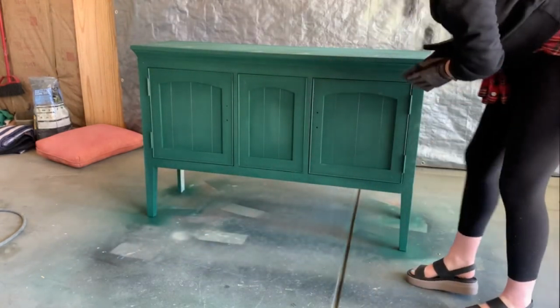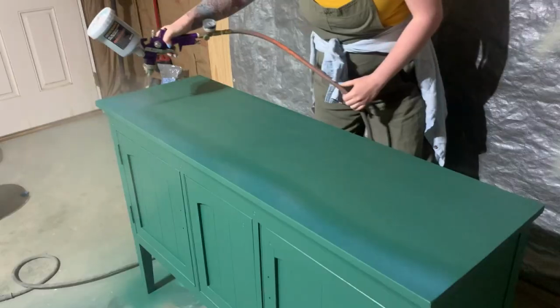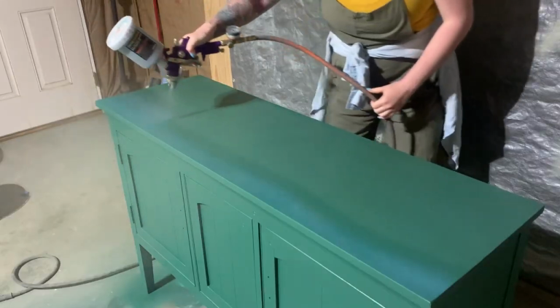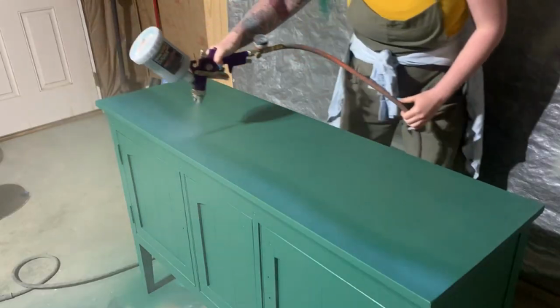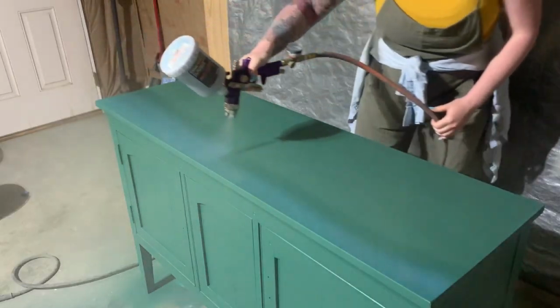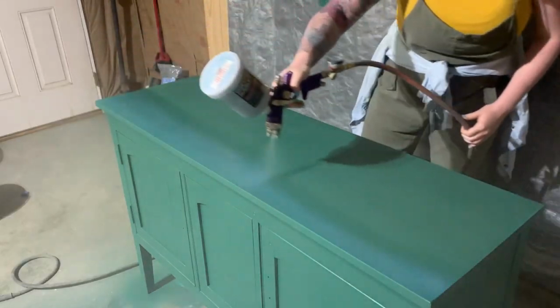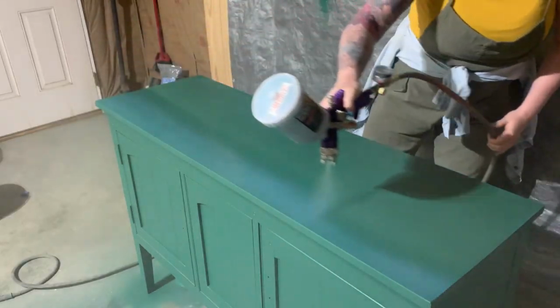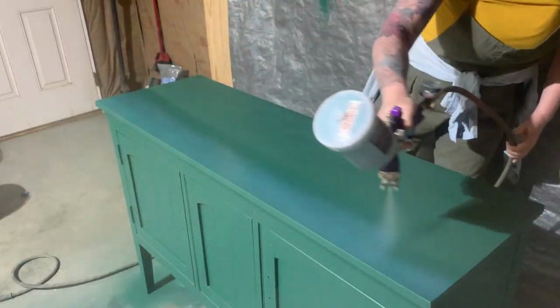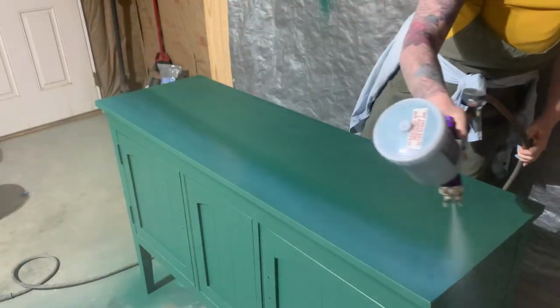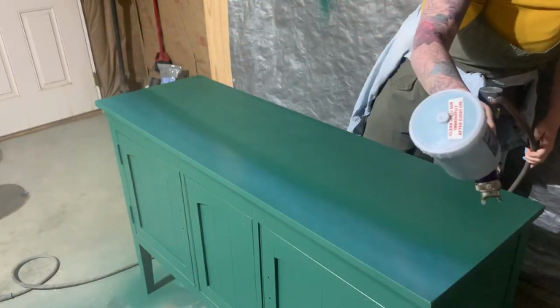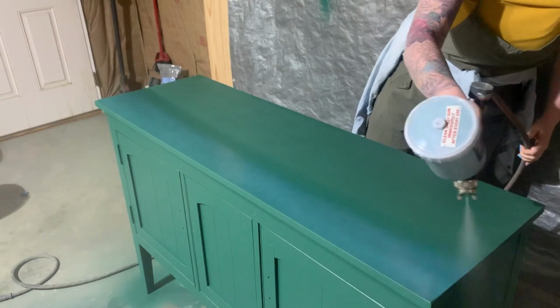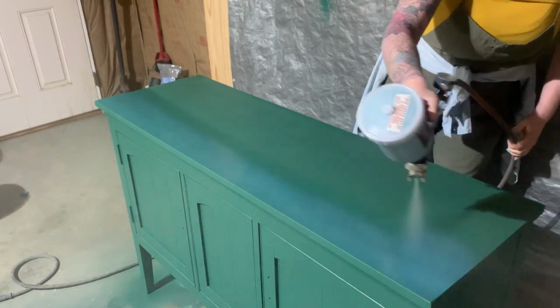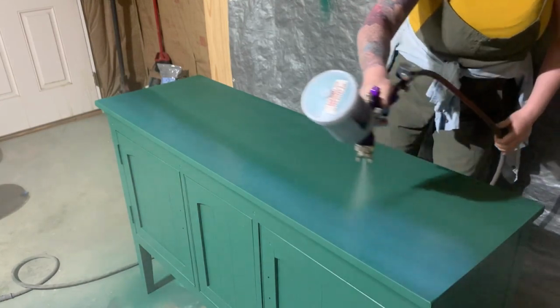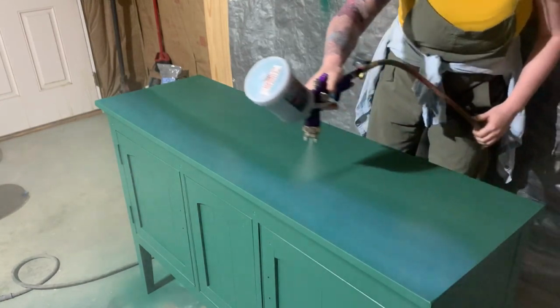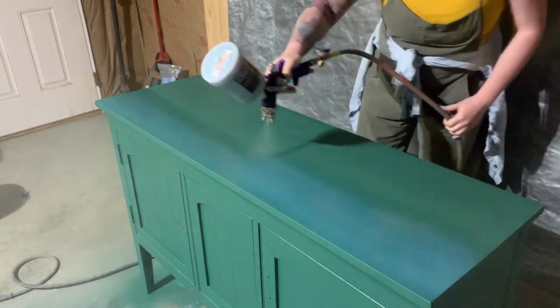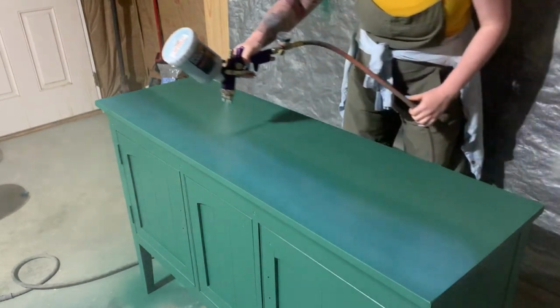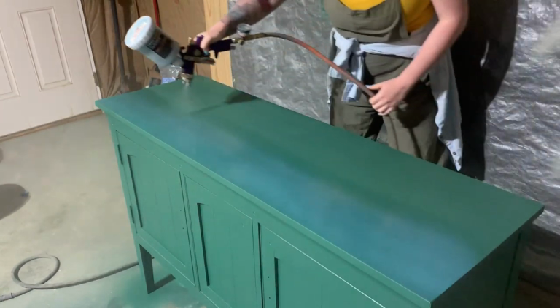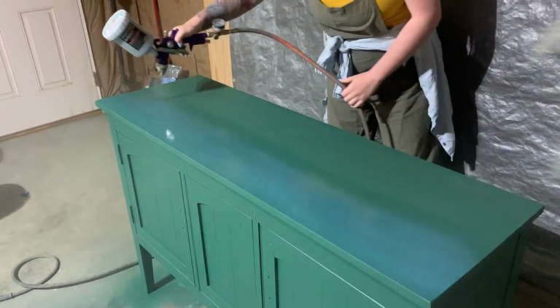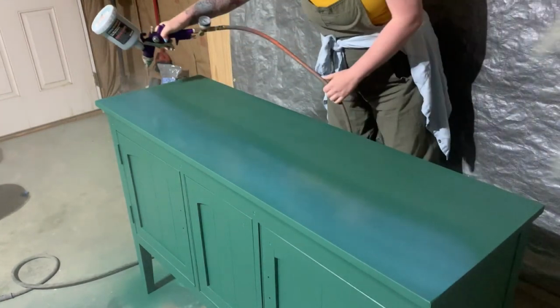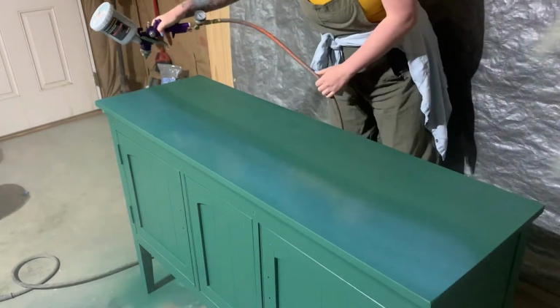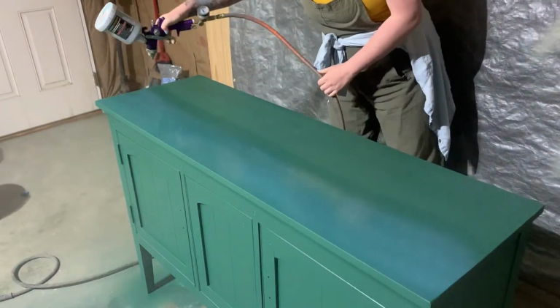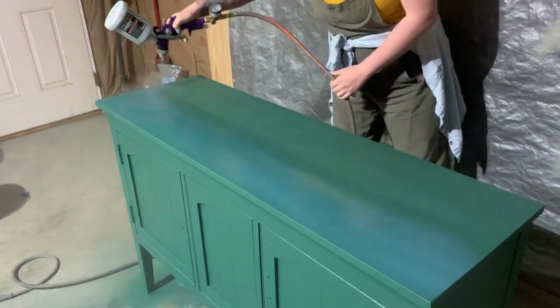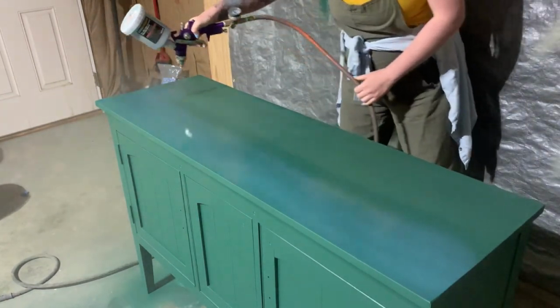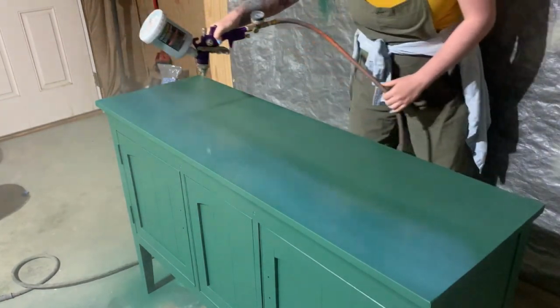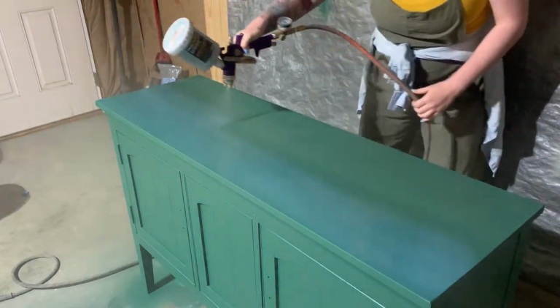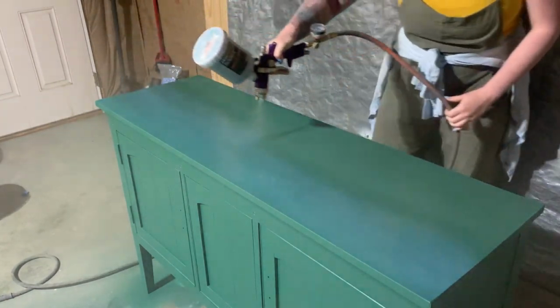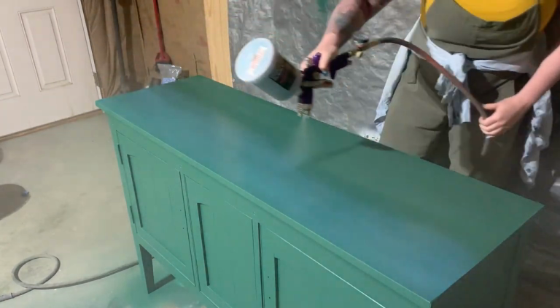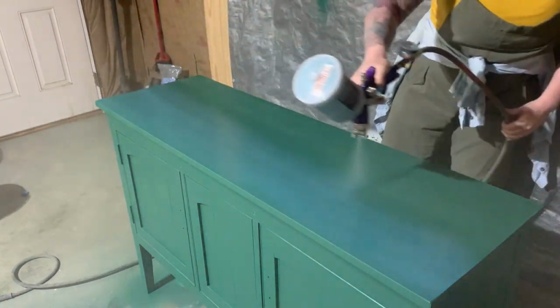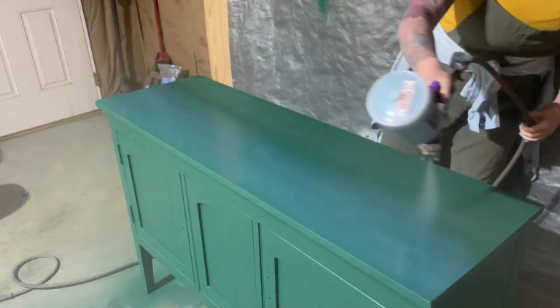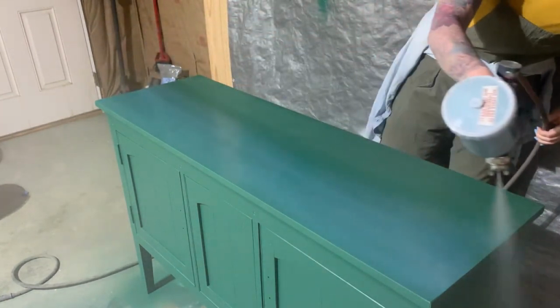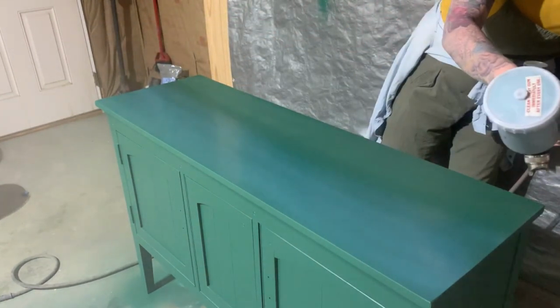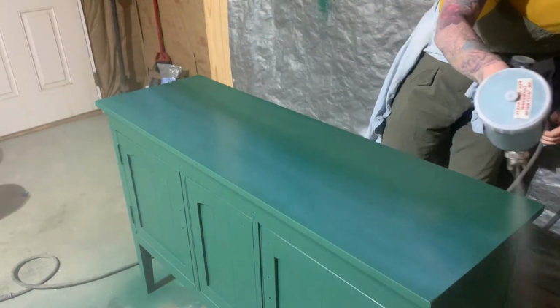I ended up doing three thin coats of paint to get the coverage I wanted with this paint. I then came back with polyurethane in a satin finish to top coat.